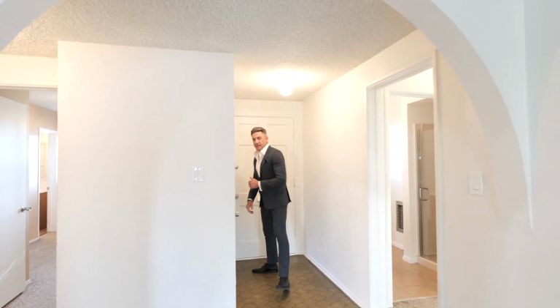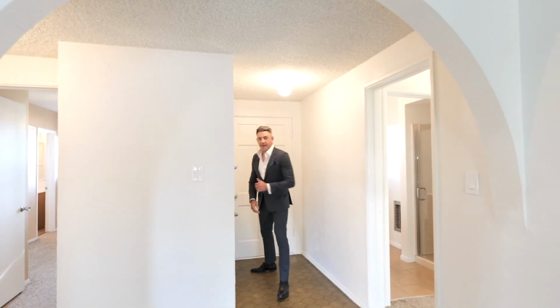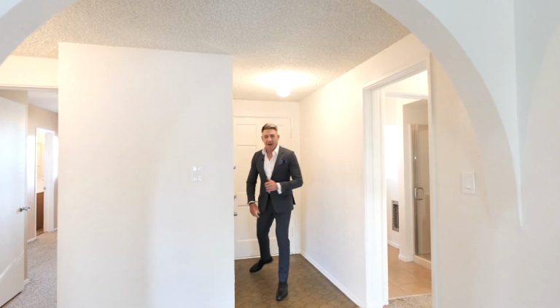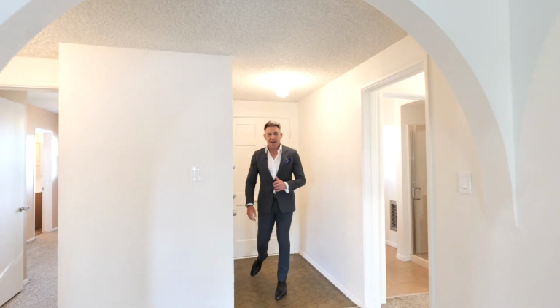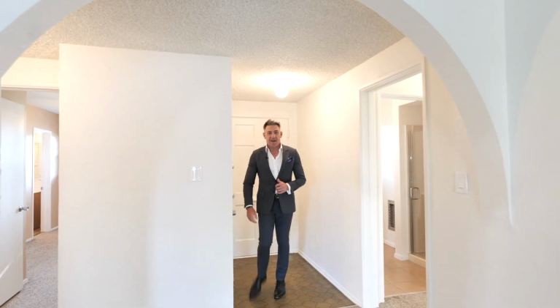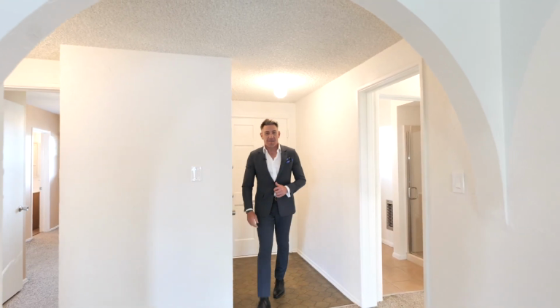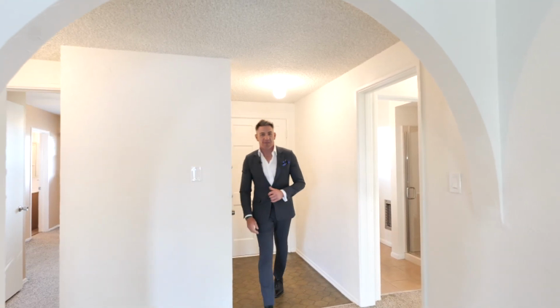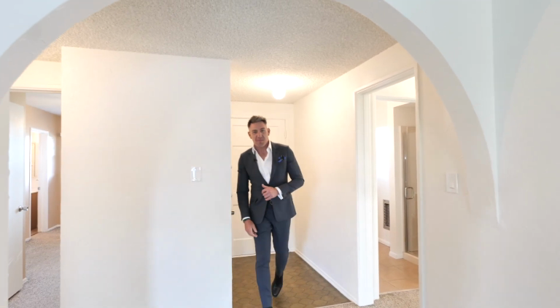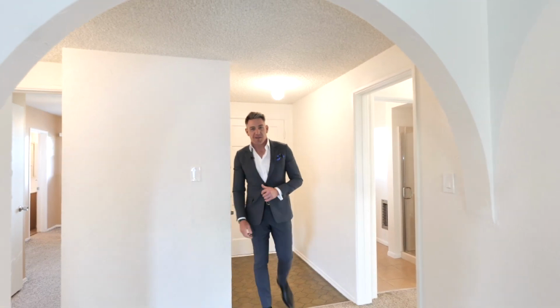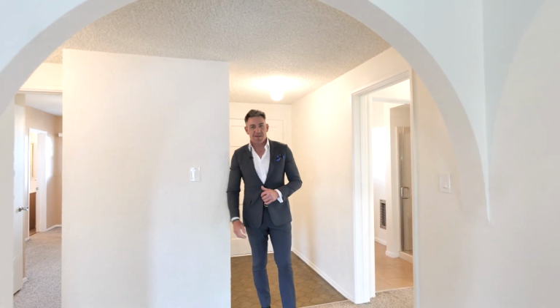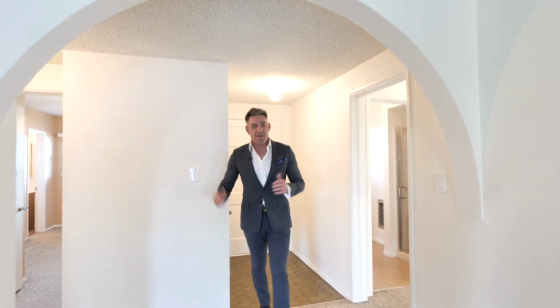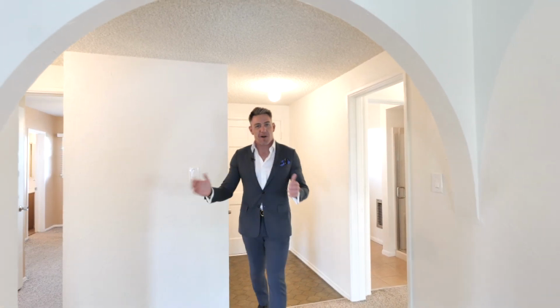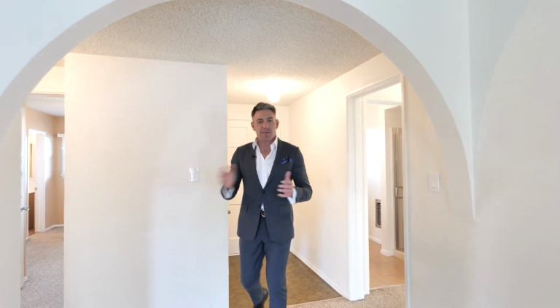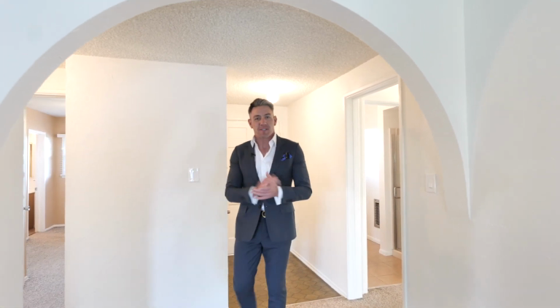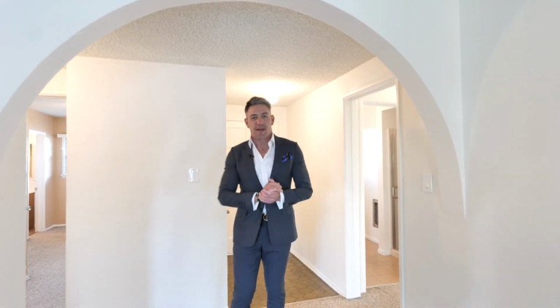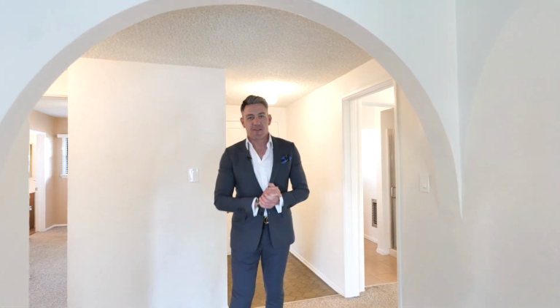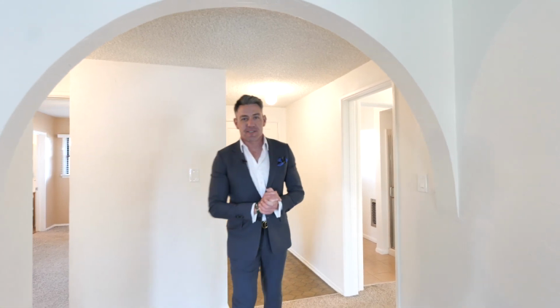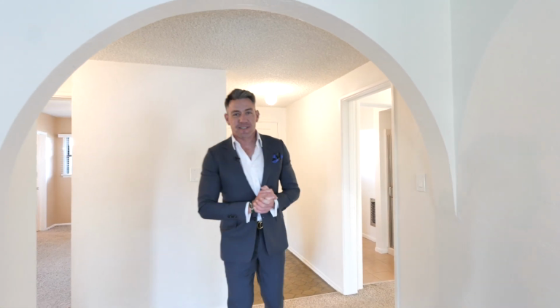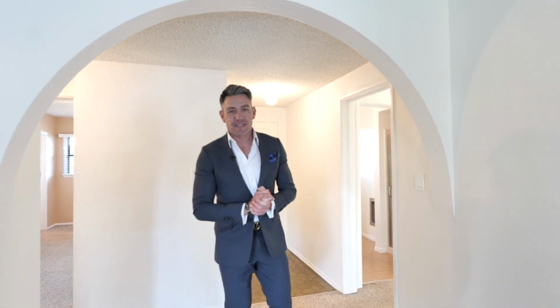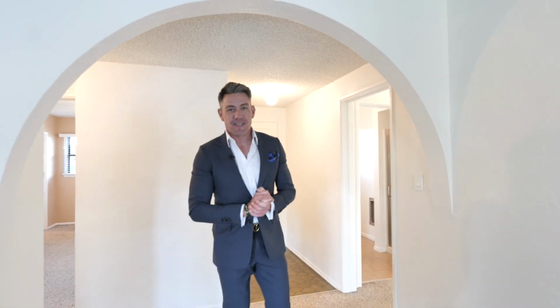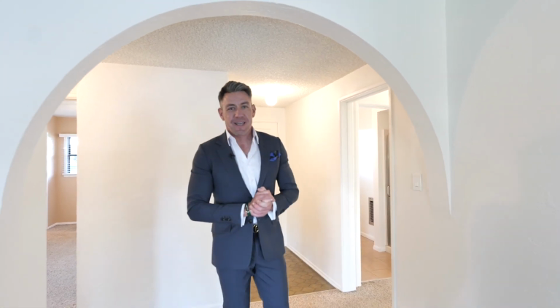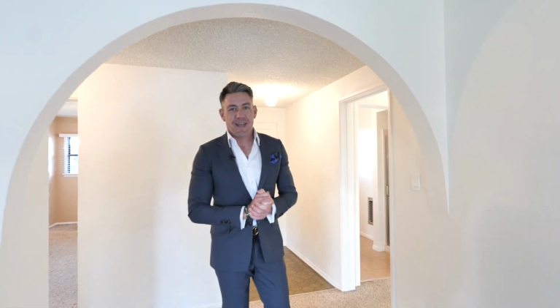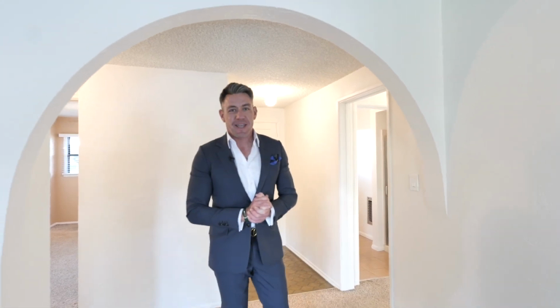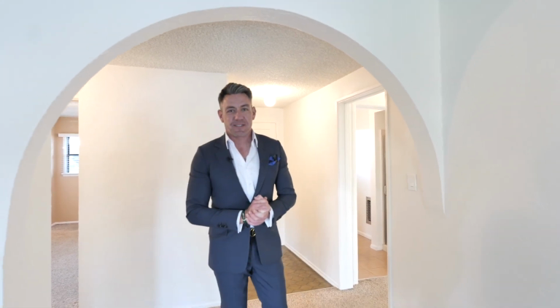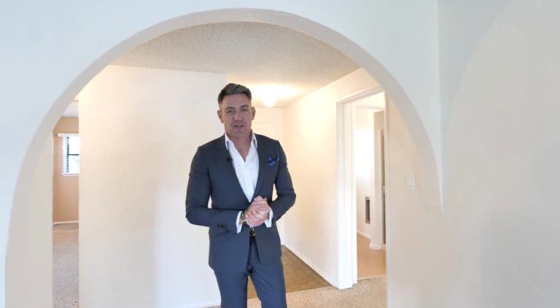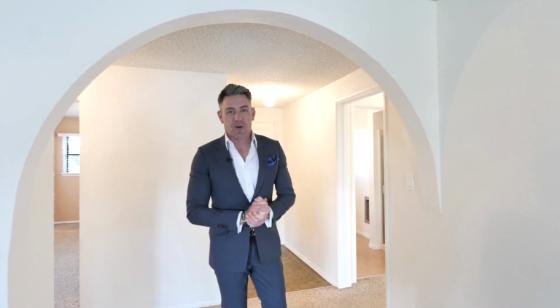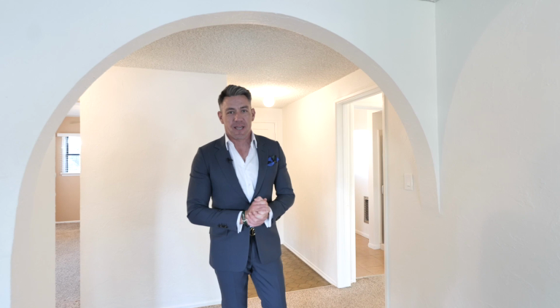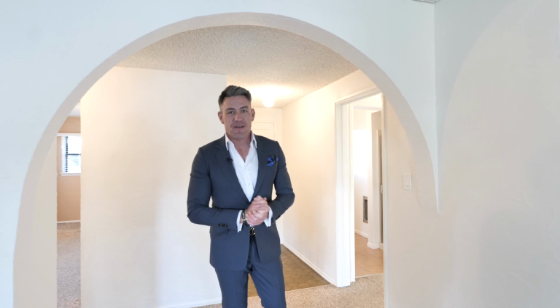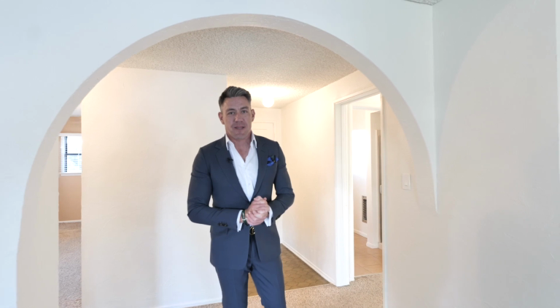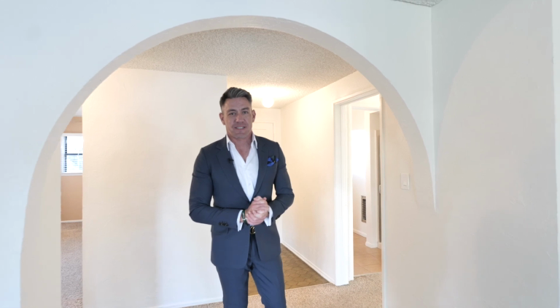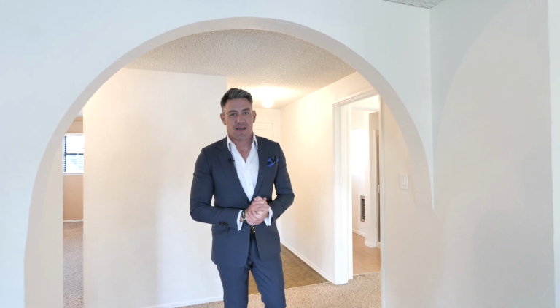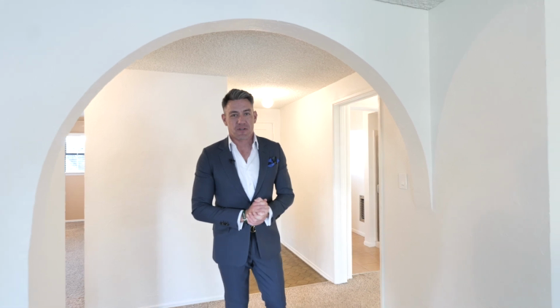Hi, my name is Greg Miller and welcome to my newest listing at 8018 Mason Avenue.